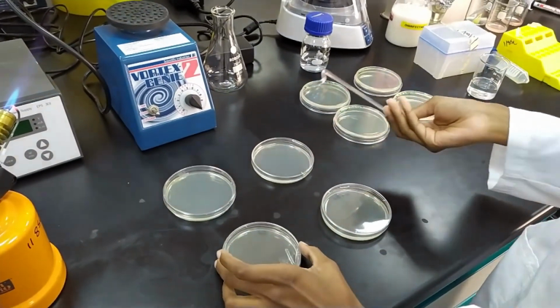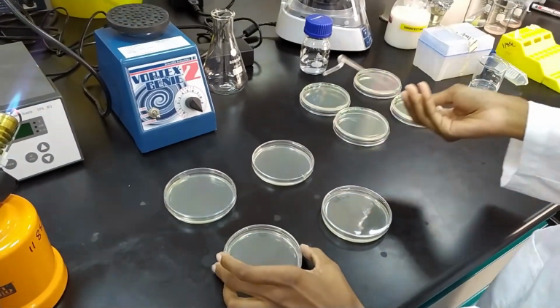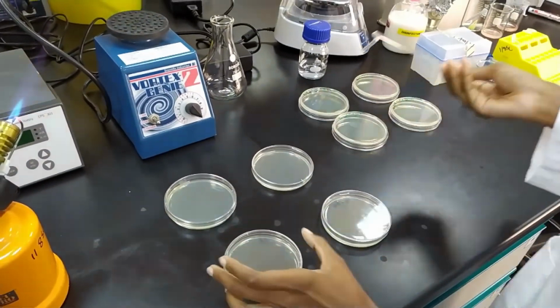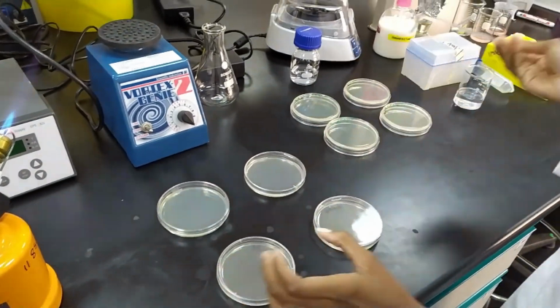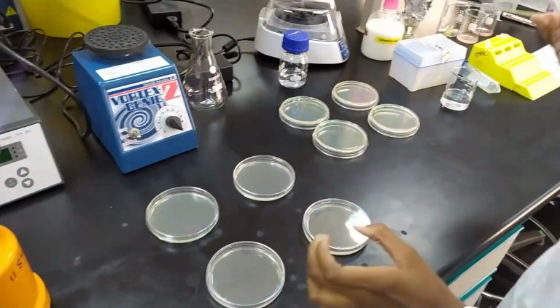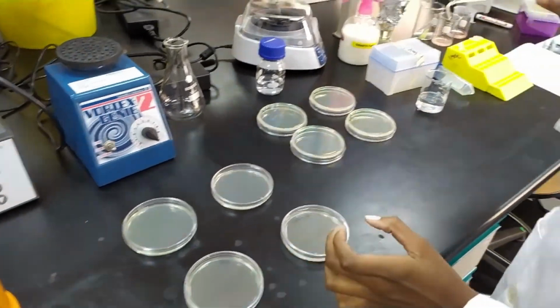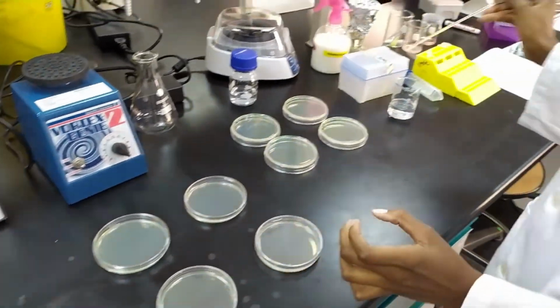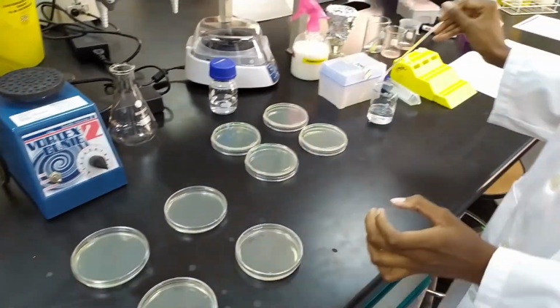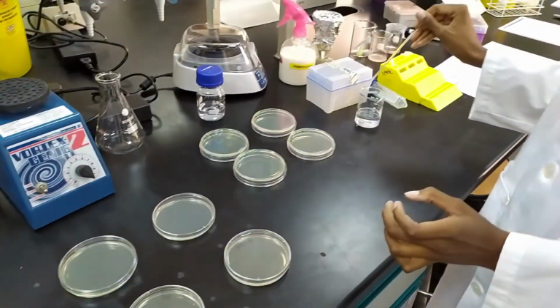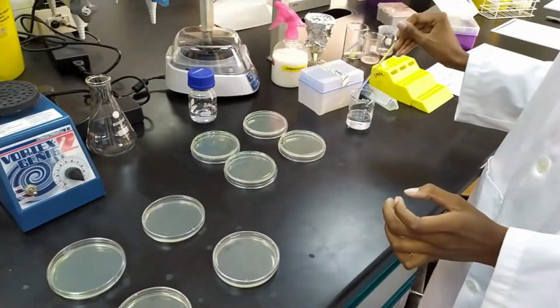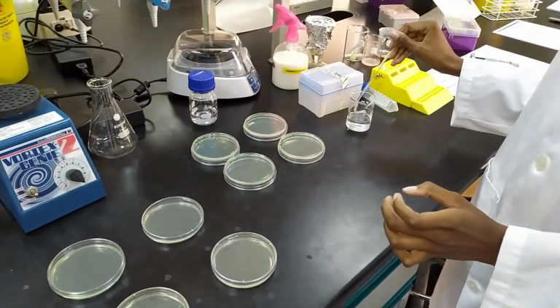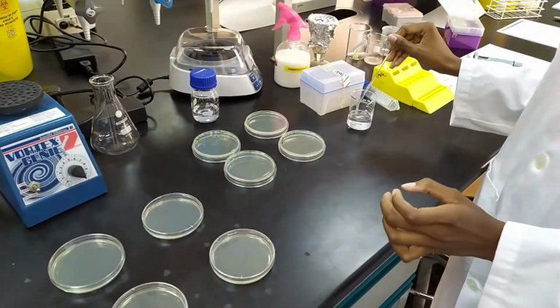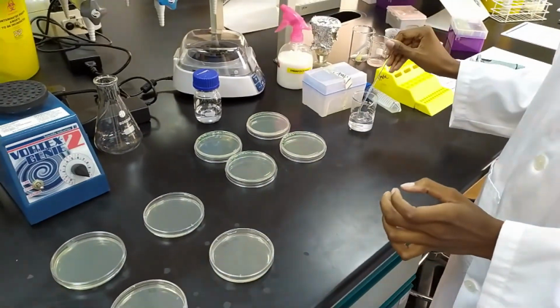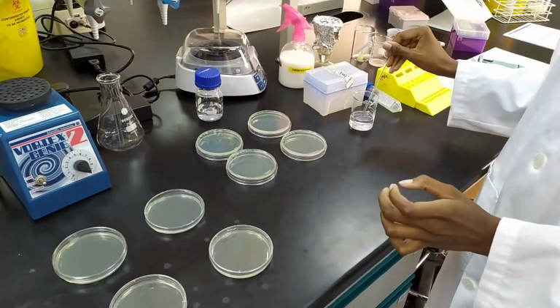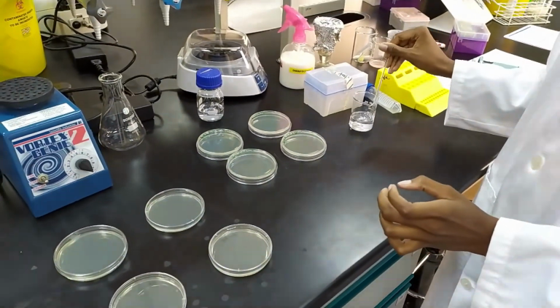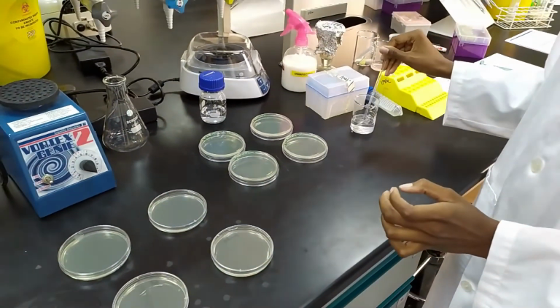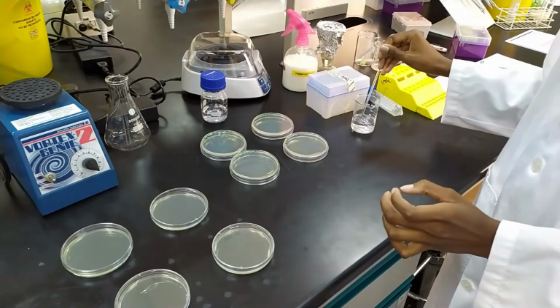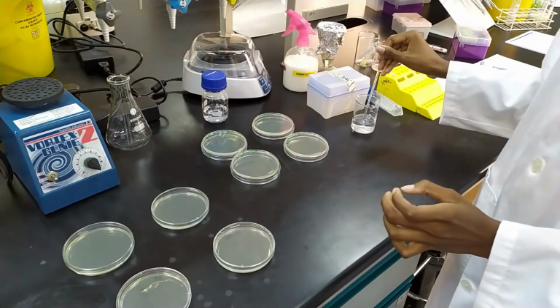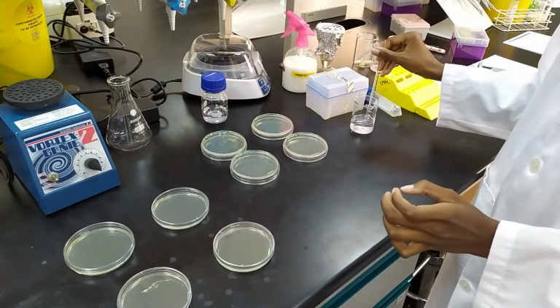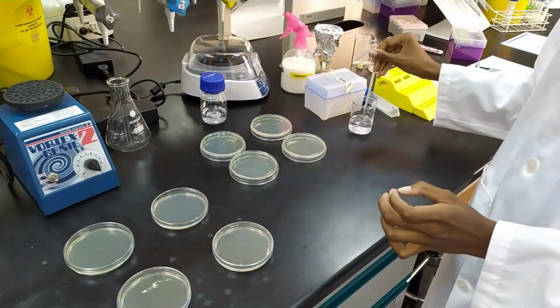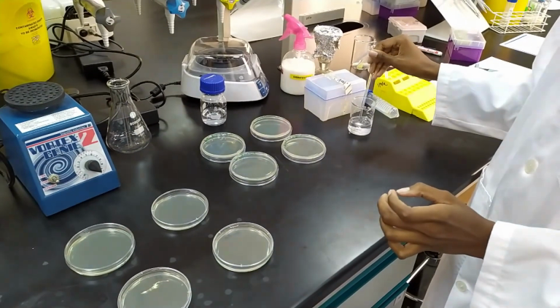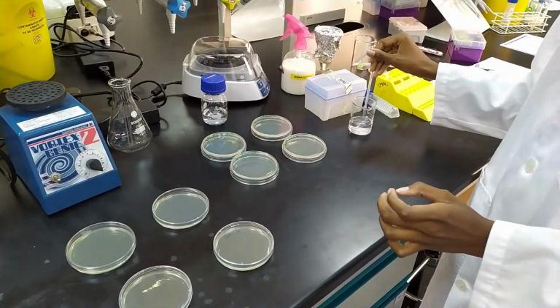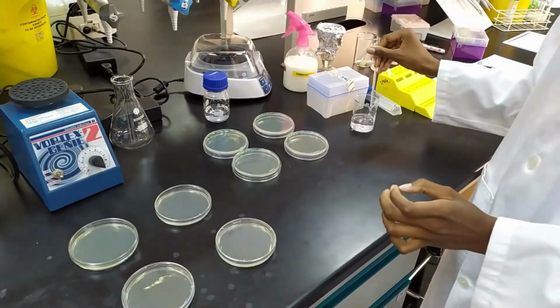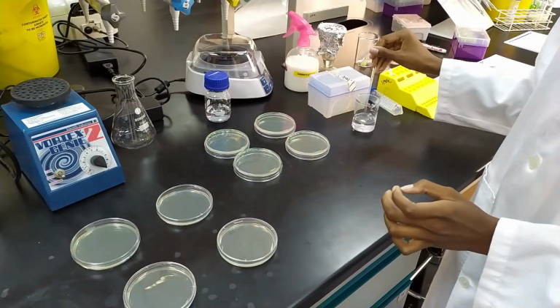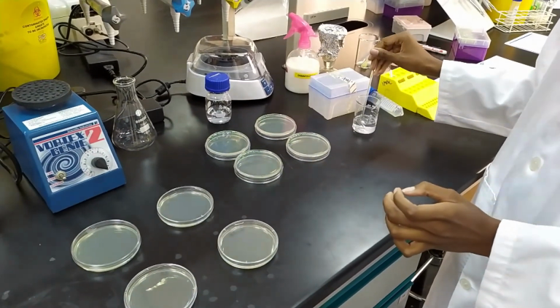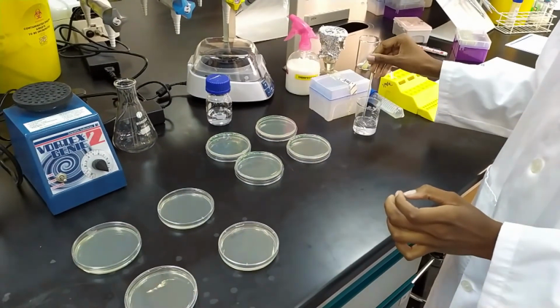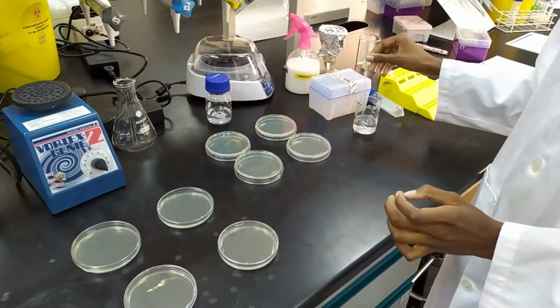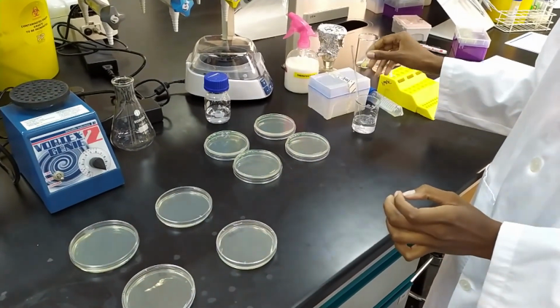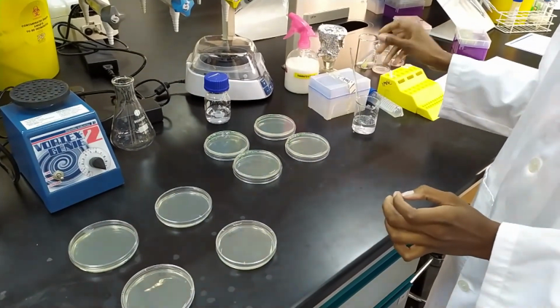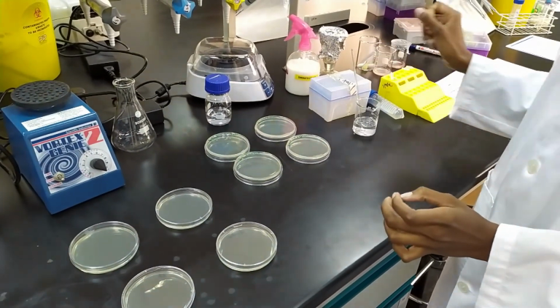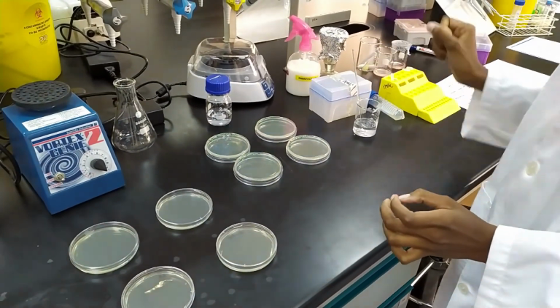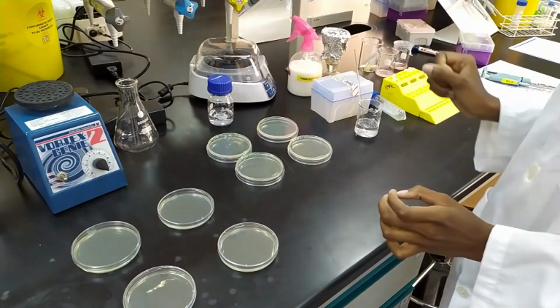Okay, so that's the whole procedure. Hopefully that has been helpful. We will see you in the lab.